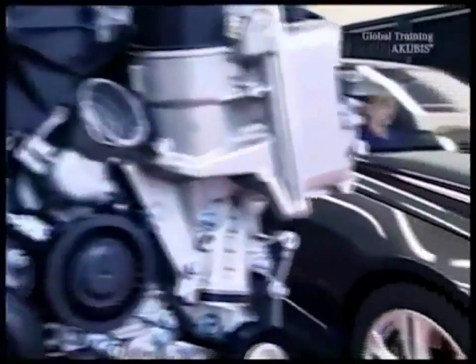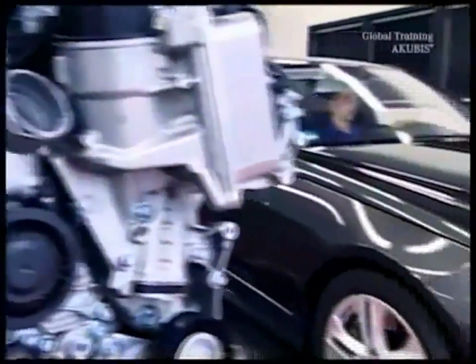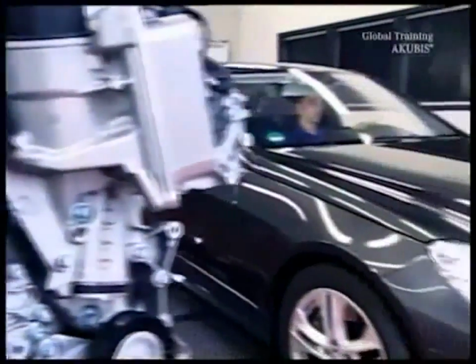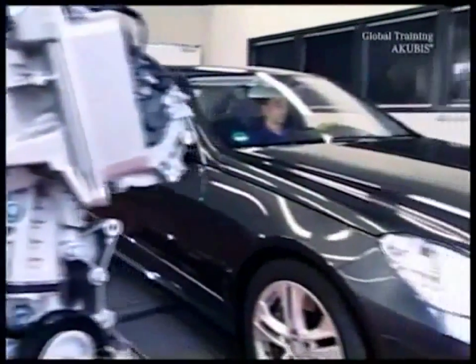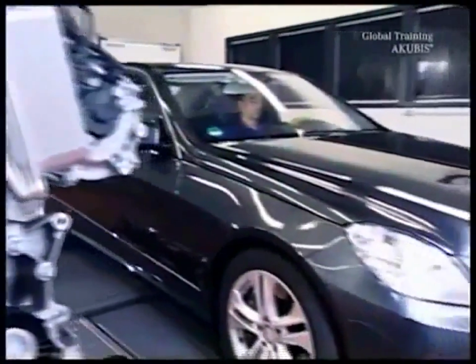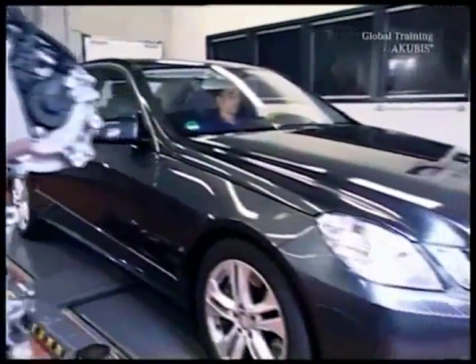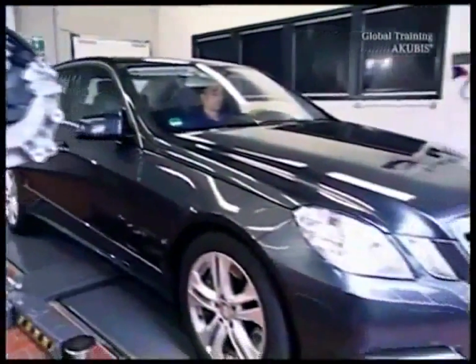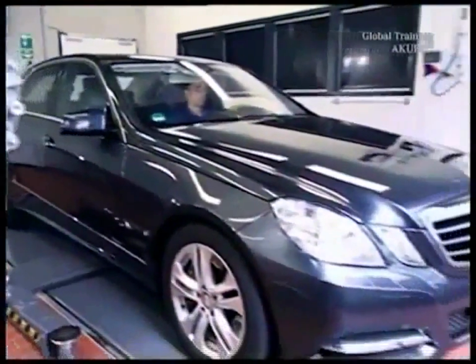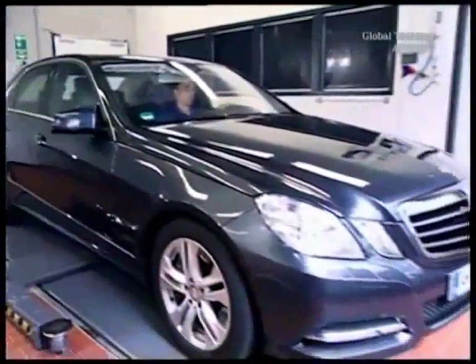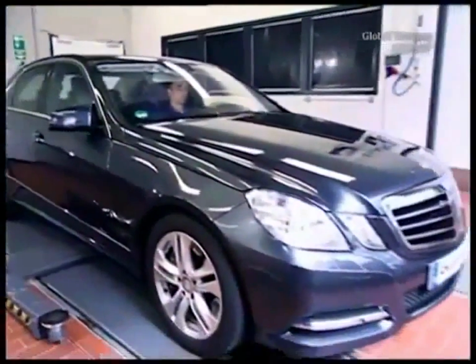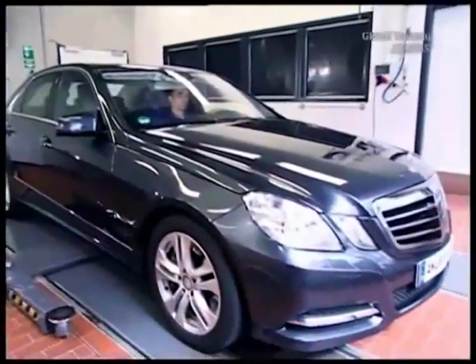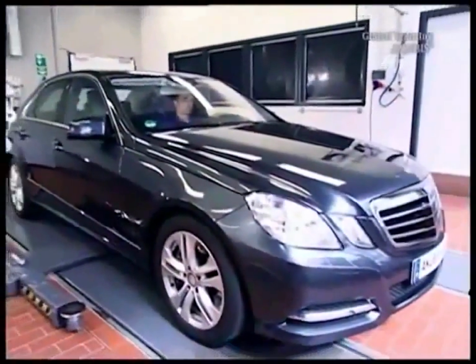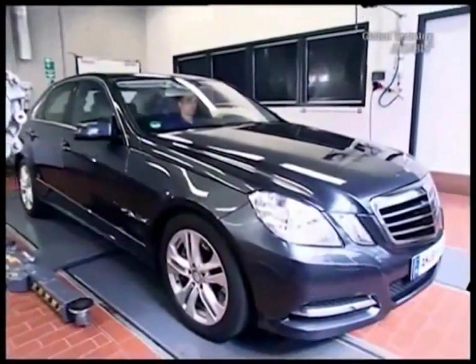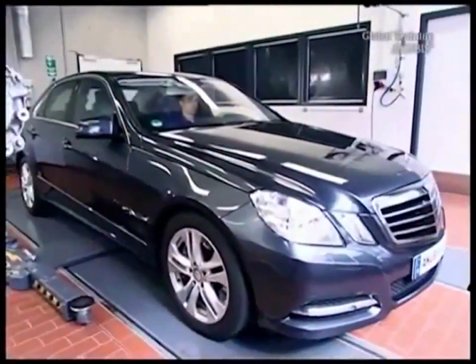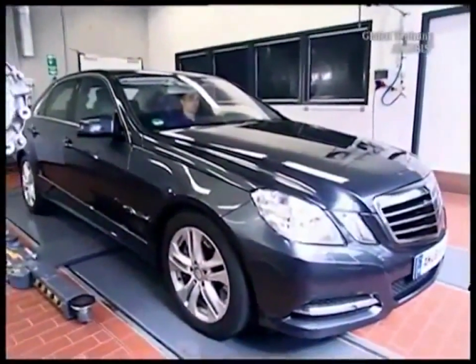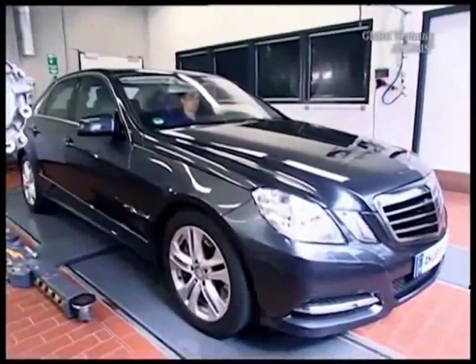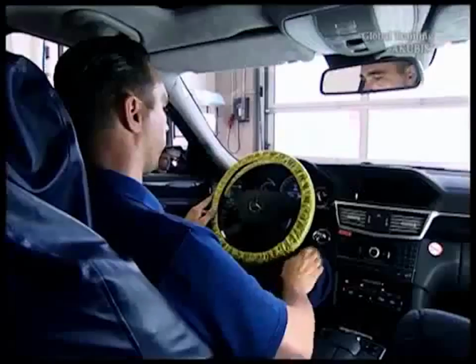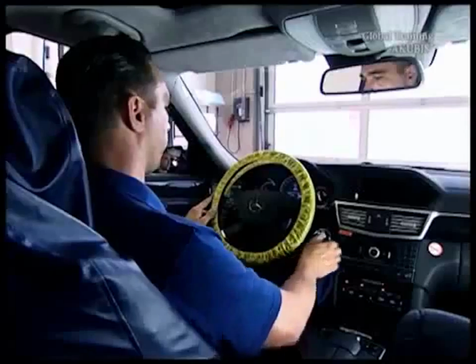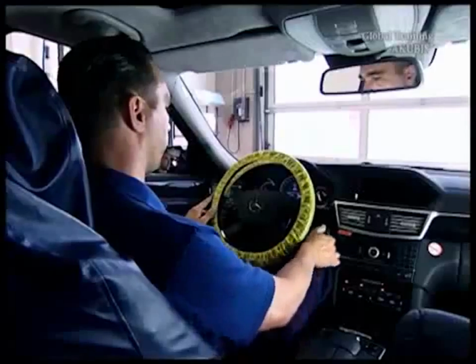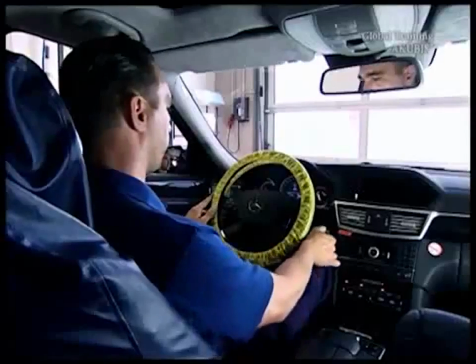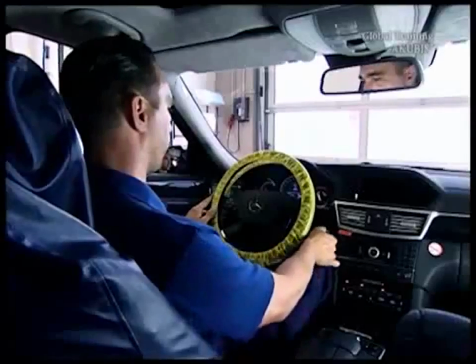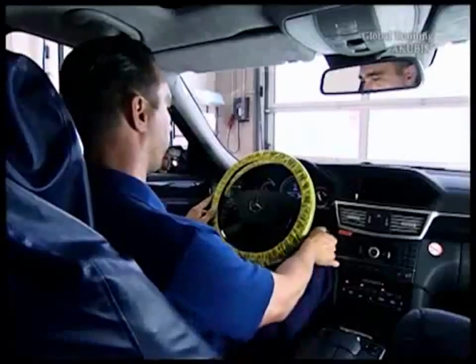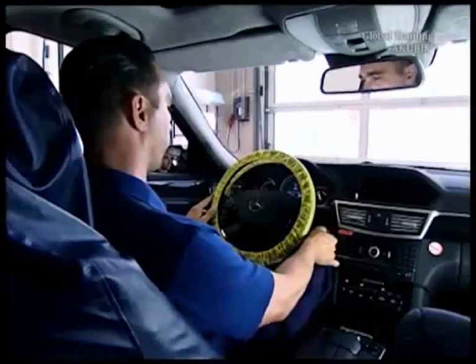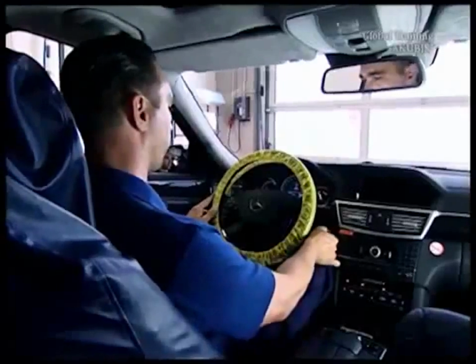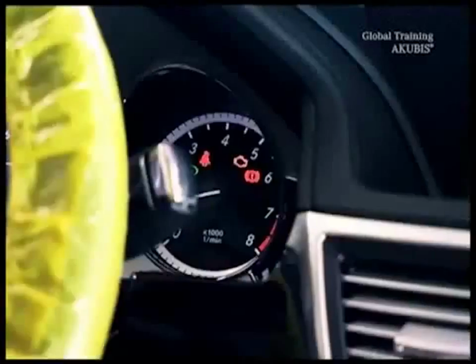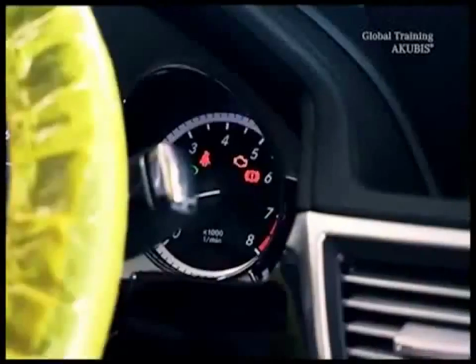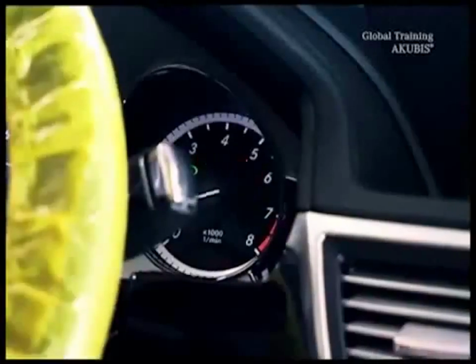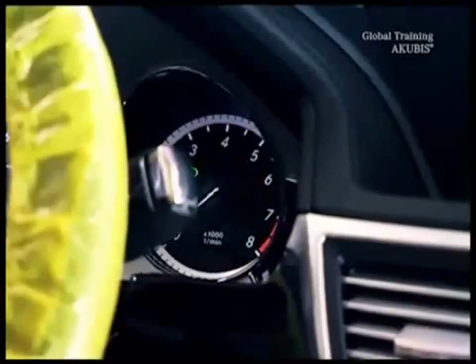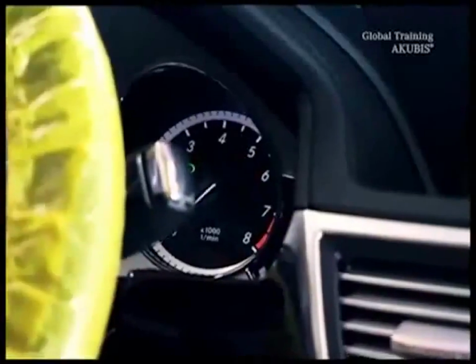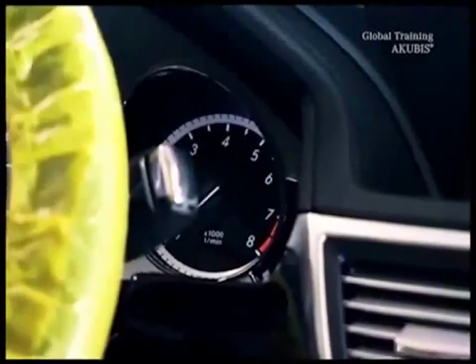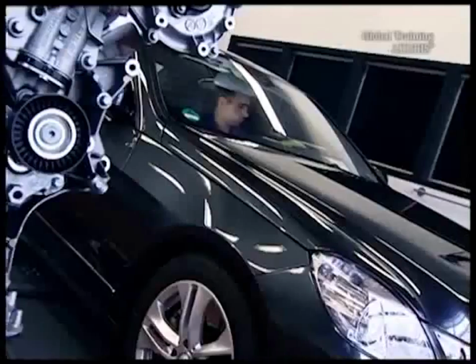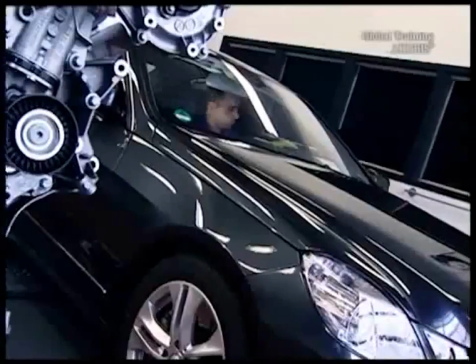With this E-Class, the engine warning lamp is on. The testers found that the timing chain has lengthened. It needs to be removed.